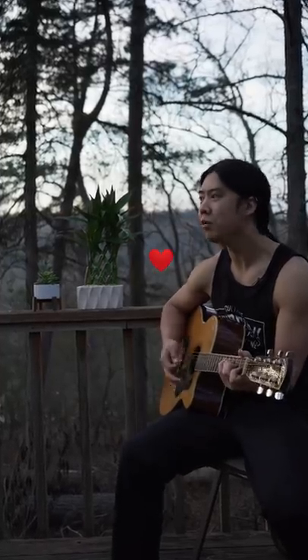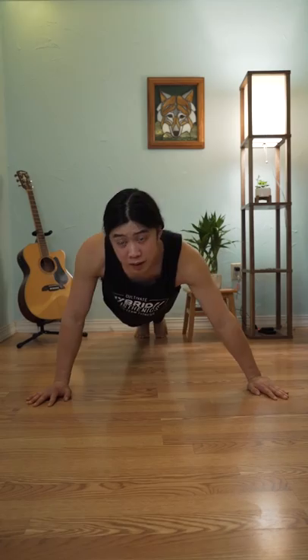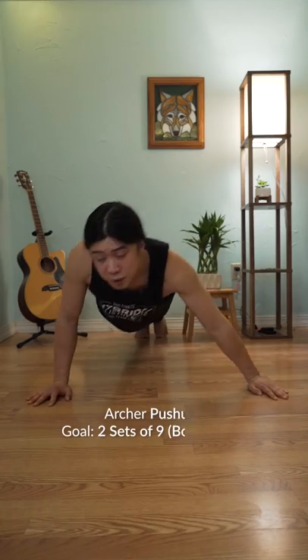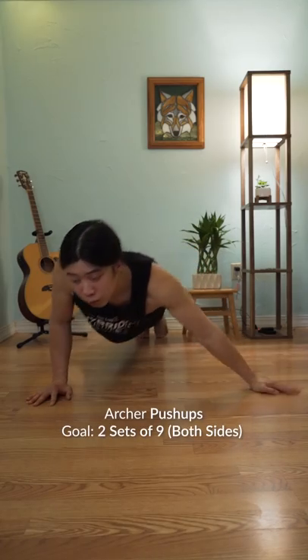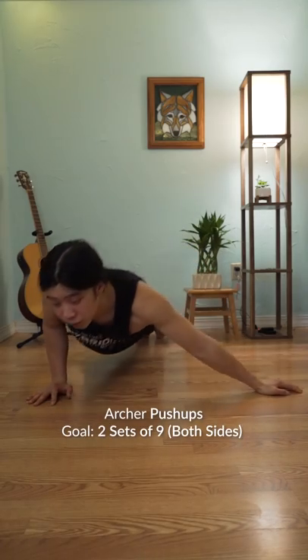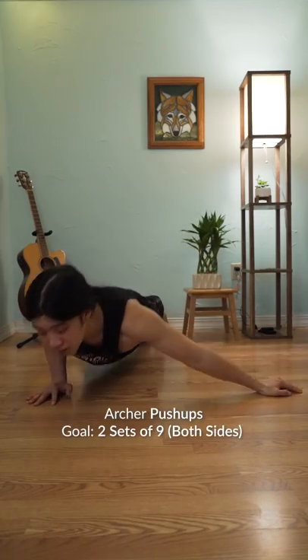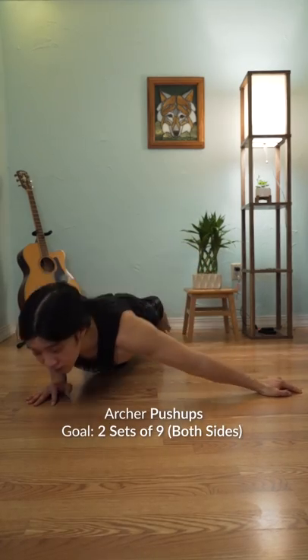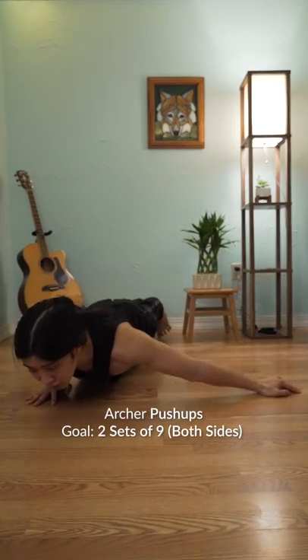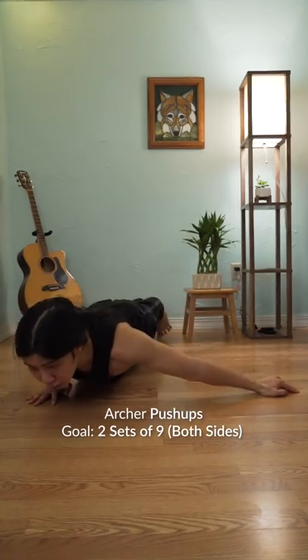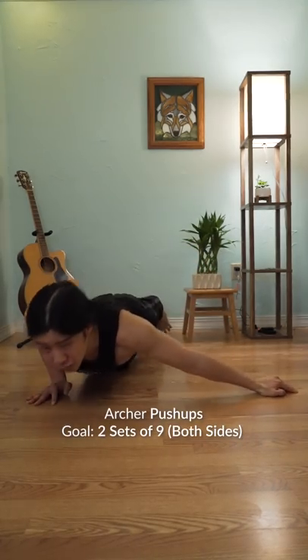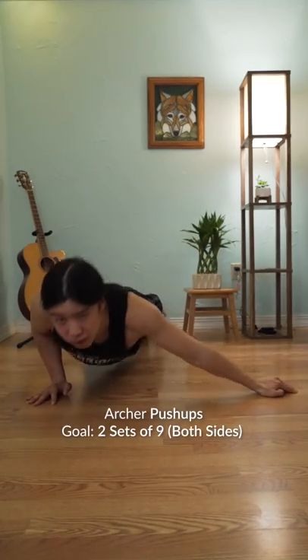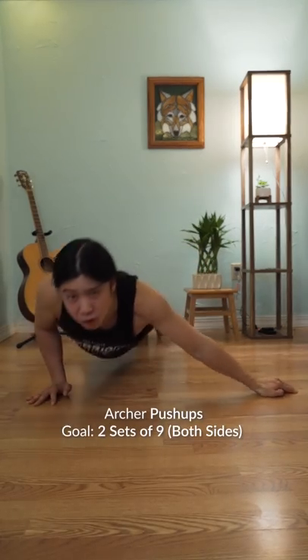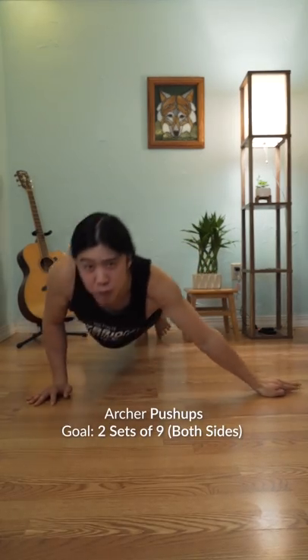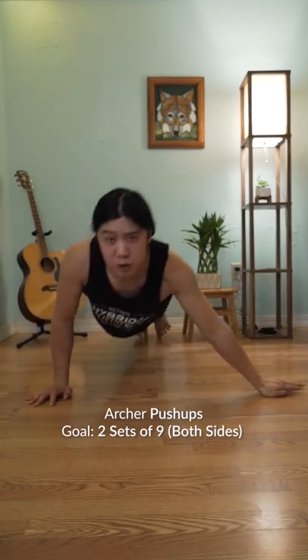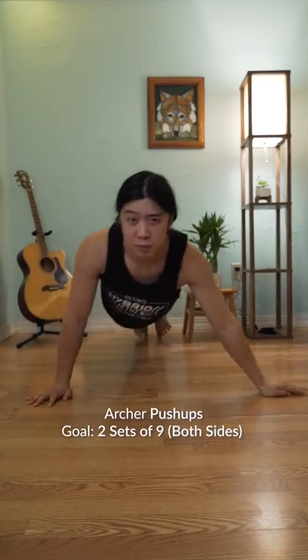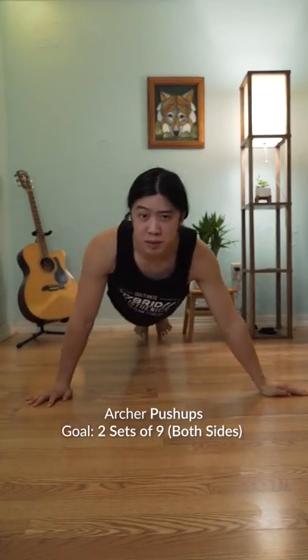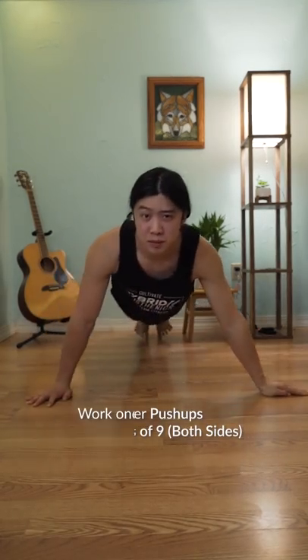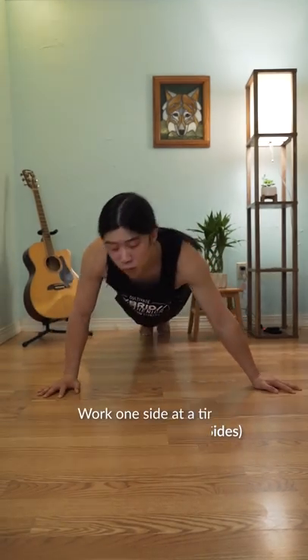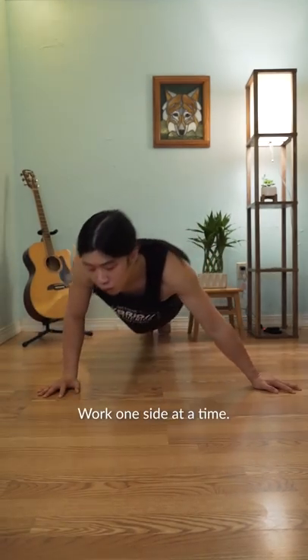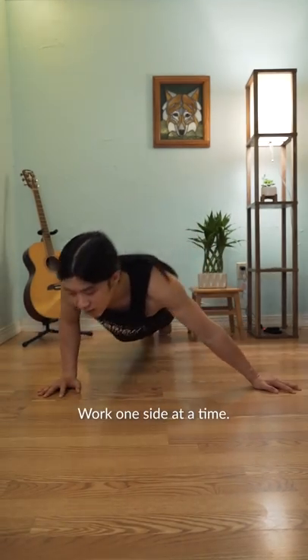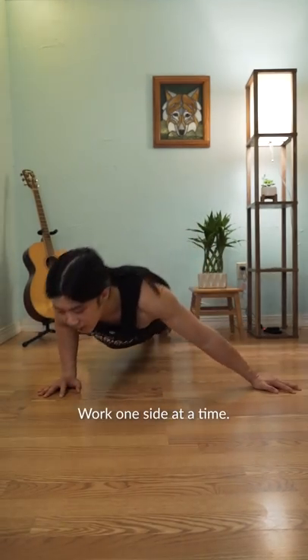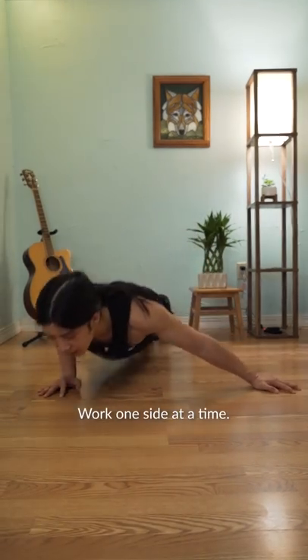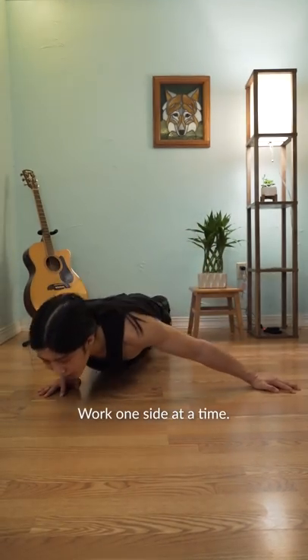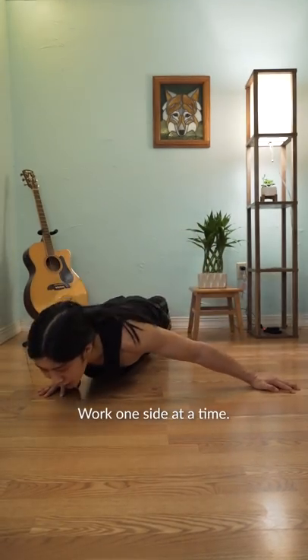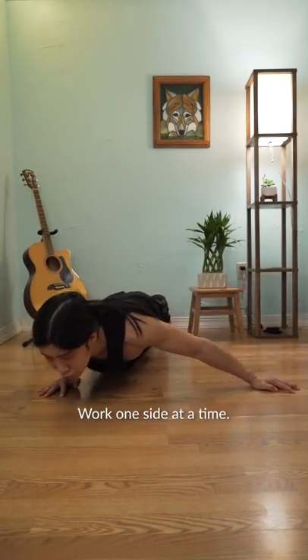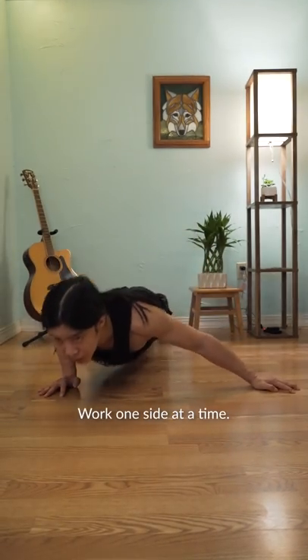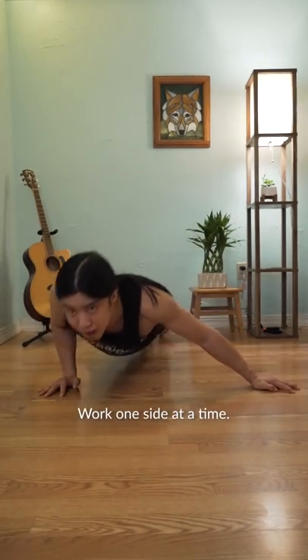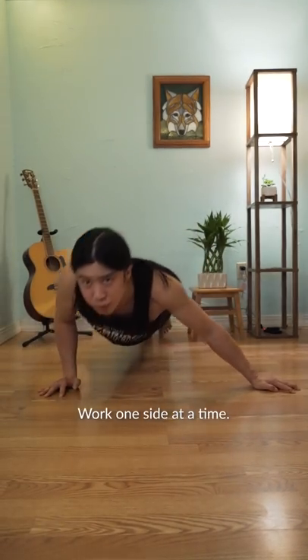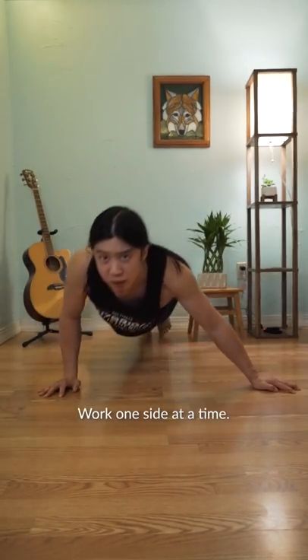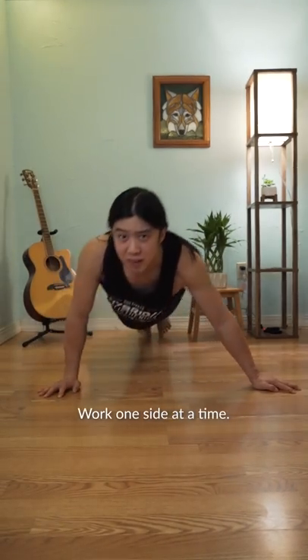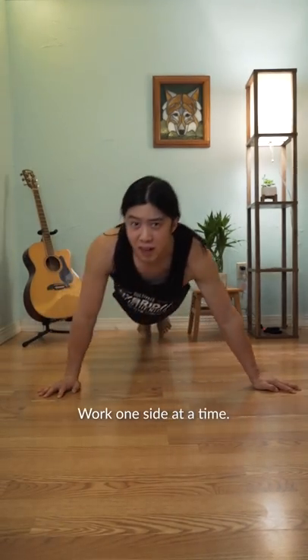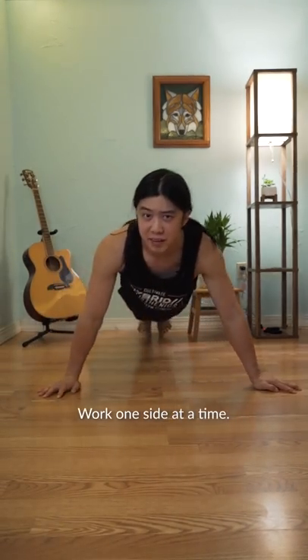At this point, we can start exploring archer push-ups. Work one side at a time and try to keep your body aligned.